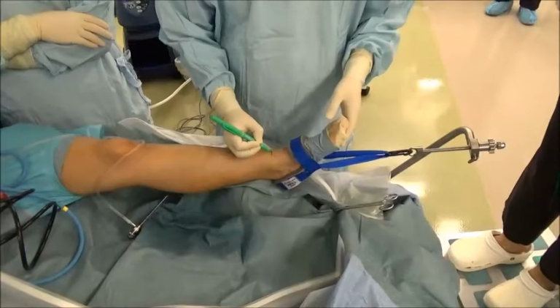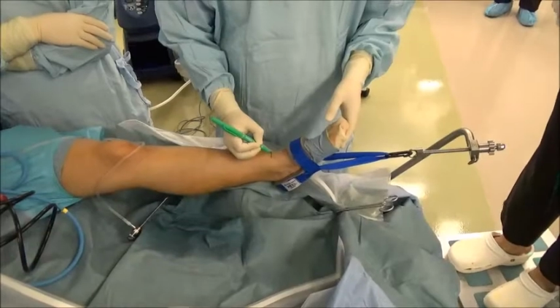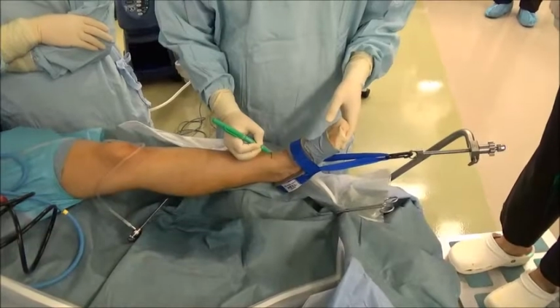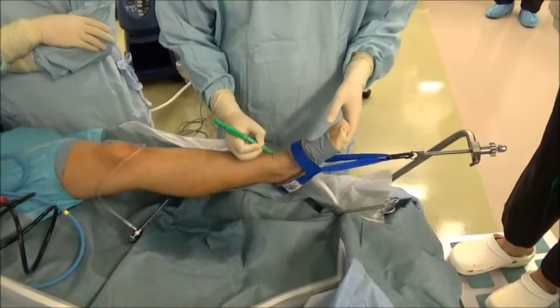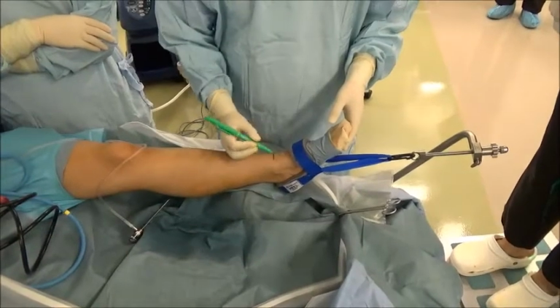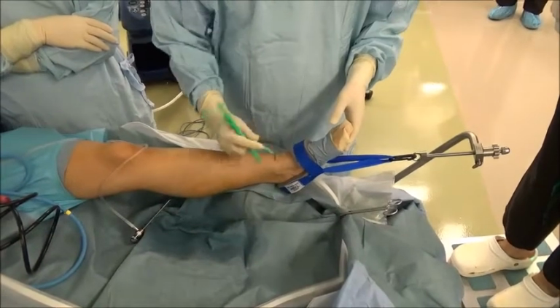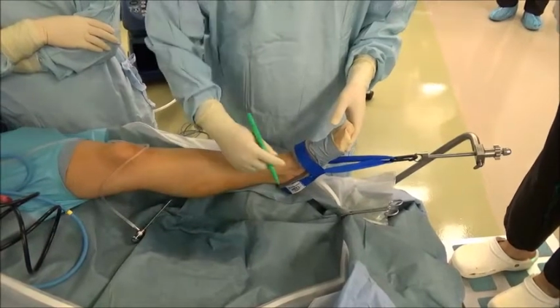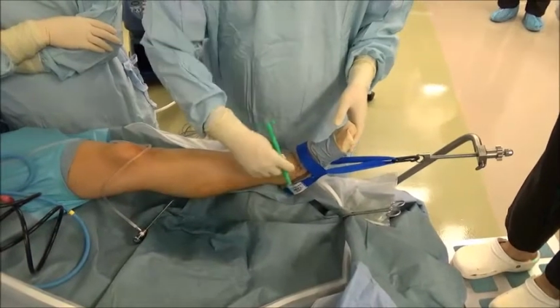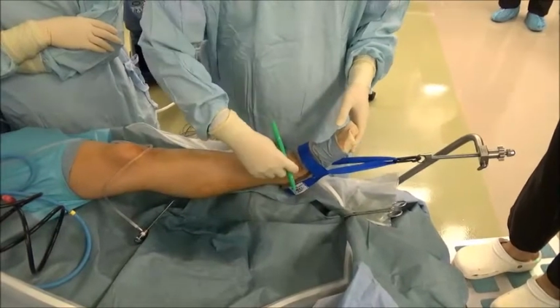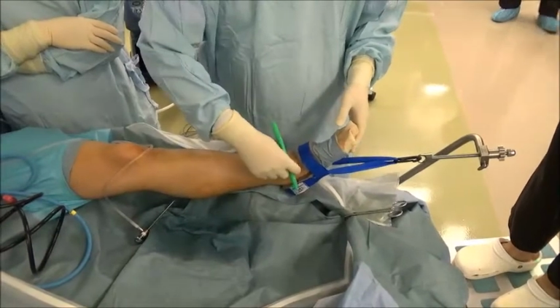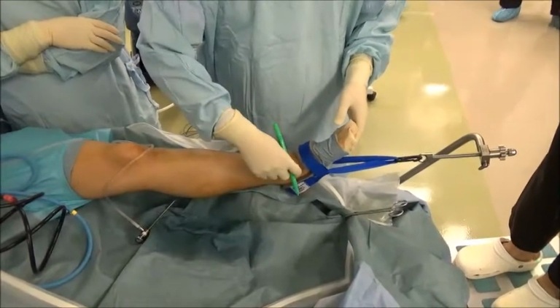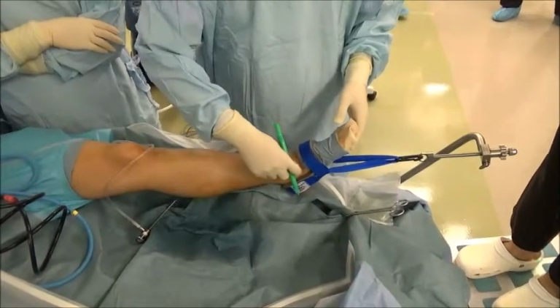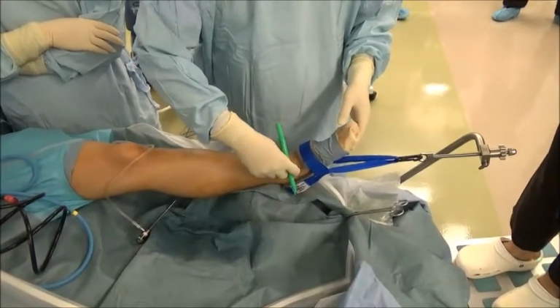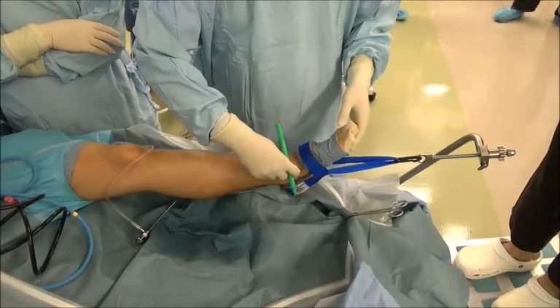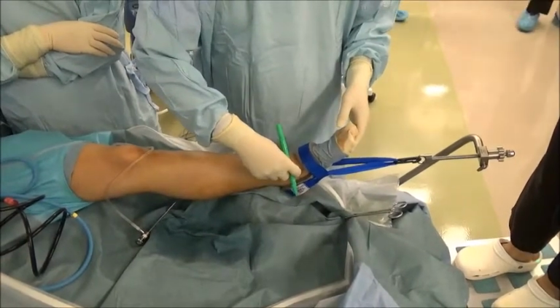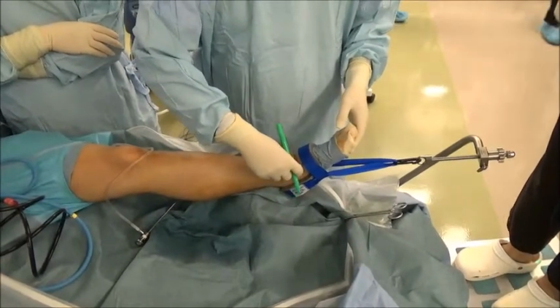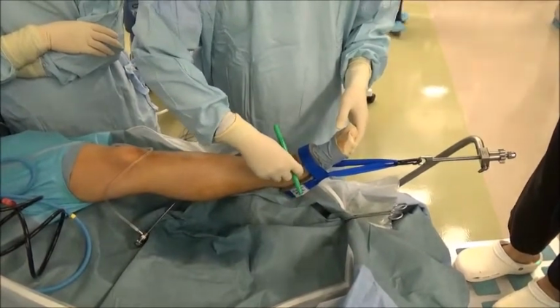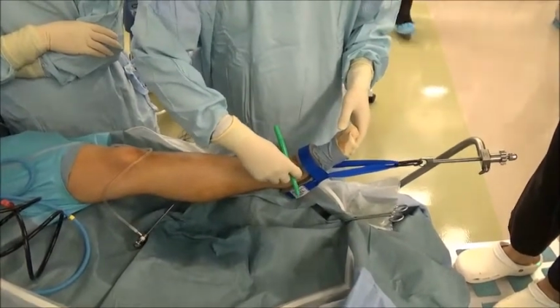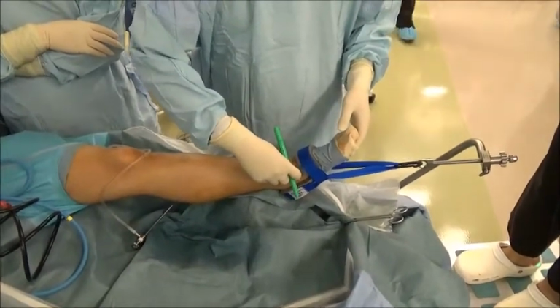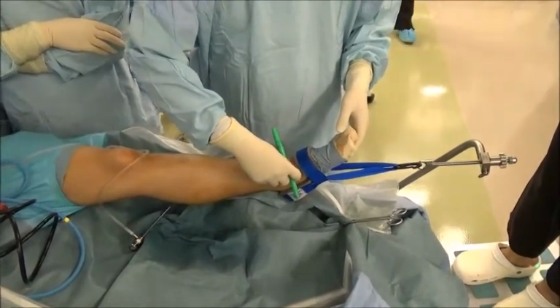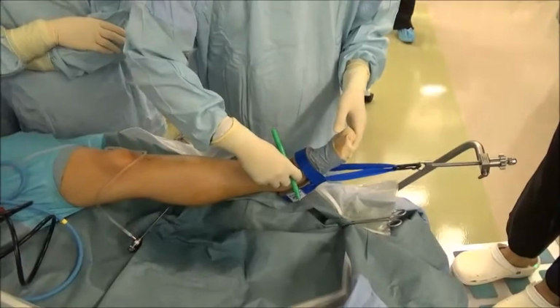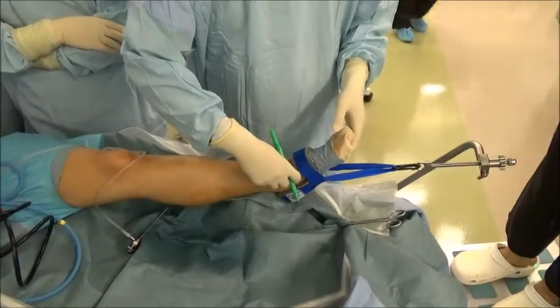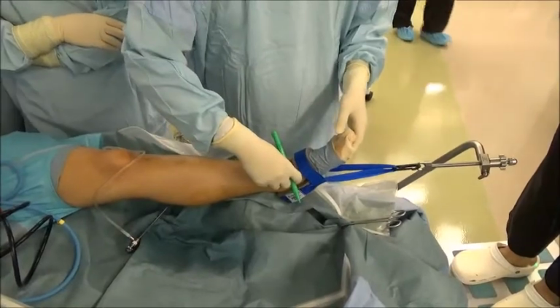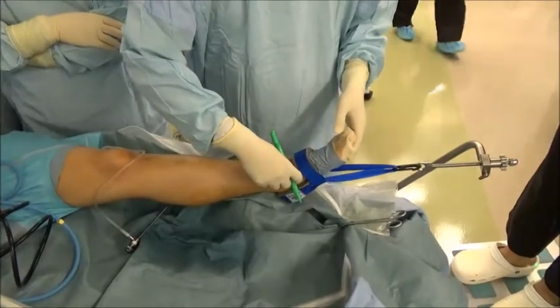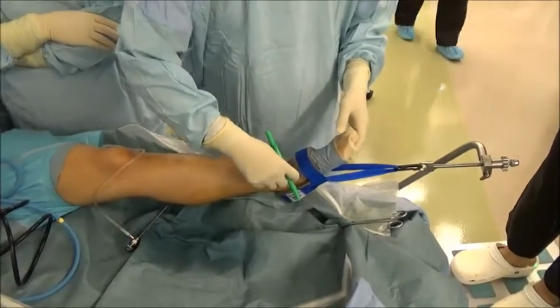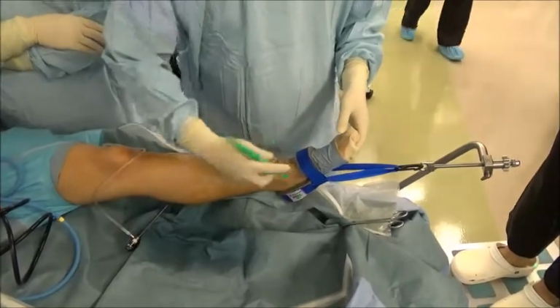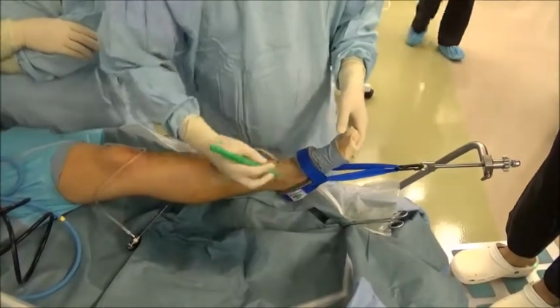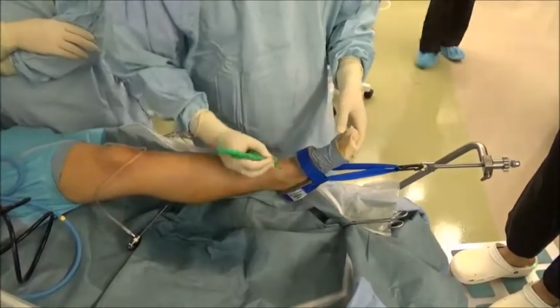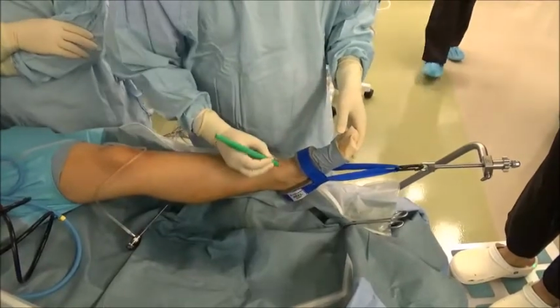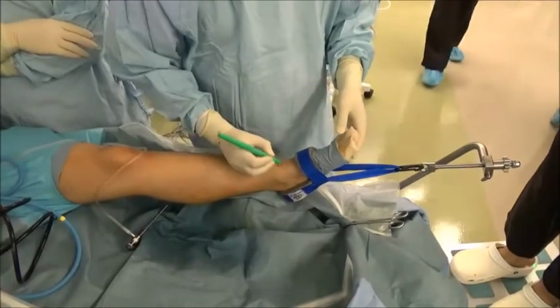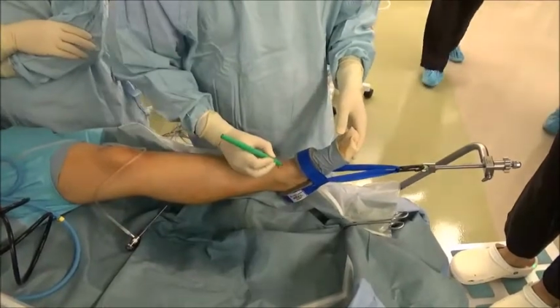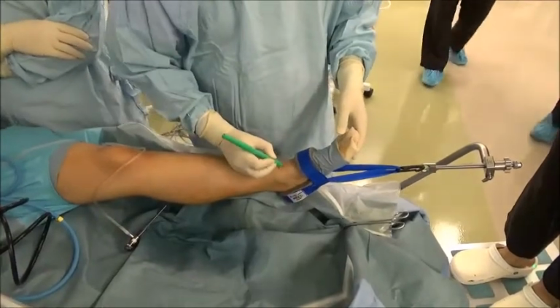At first, we mark the anterior tibialis tendon and joint line.